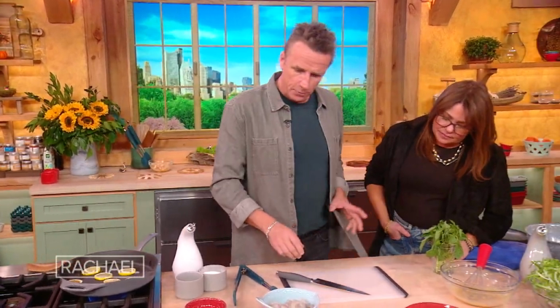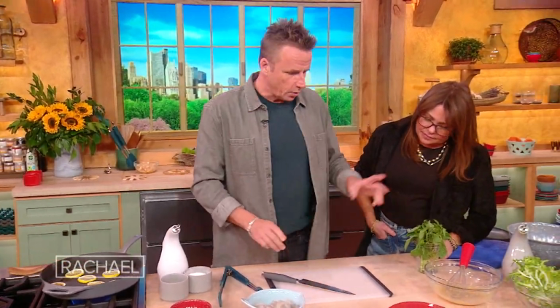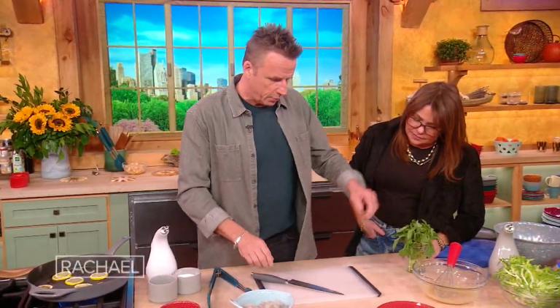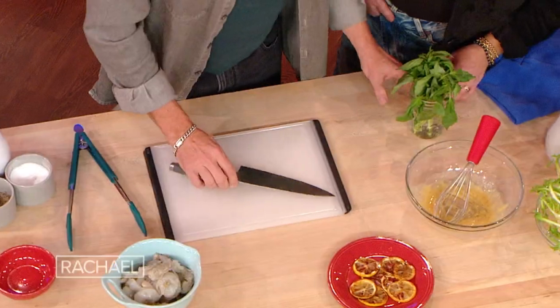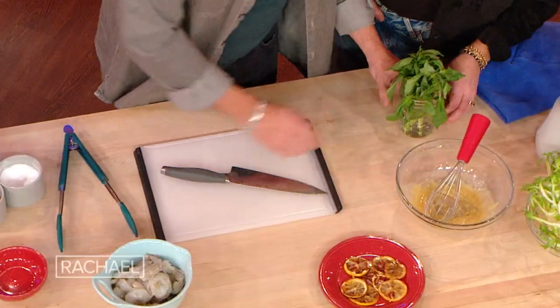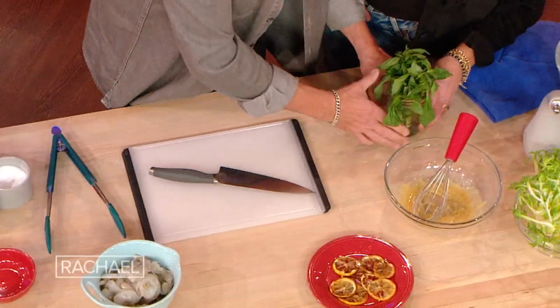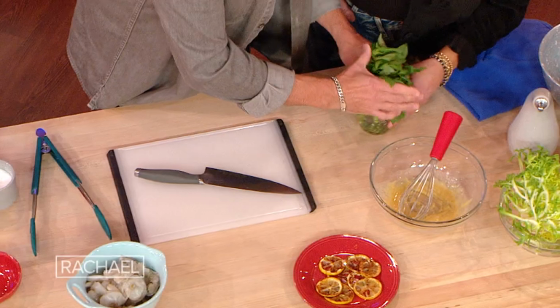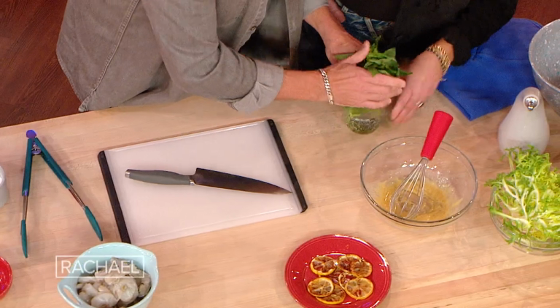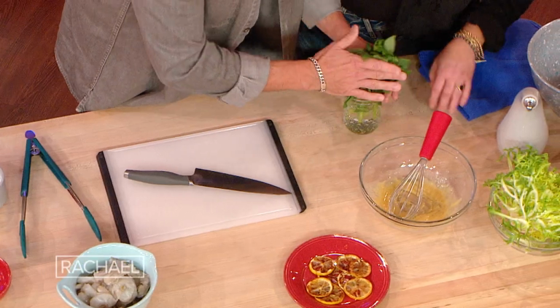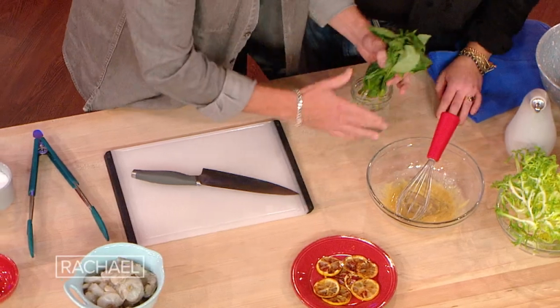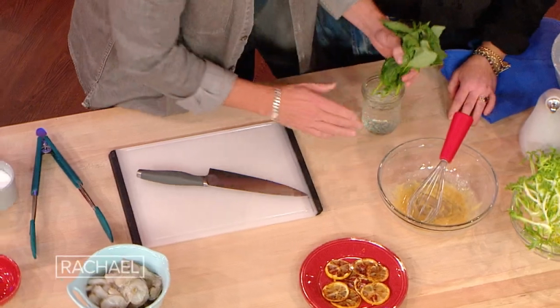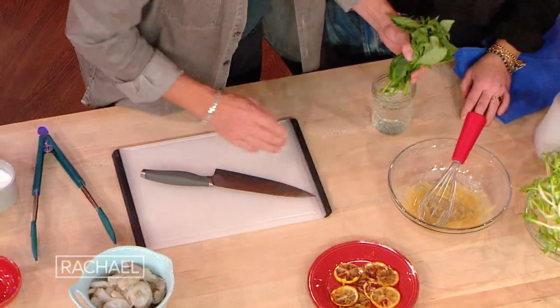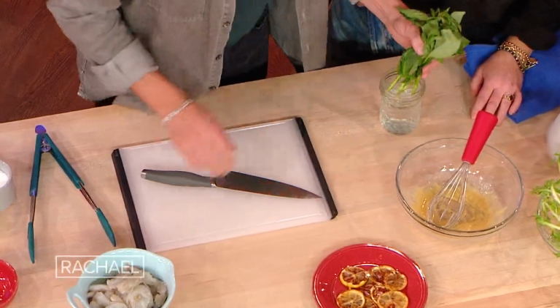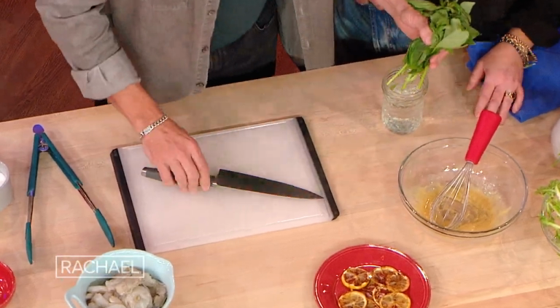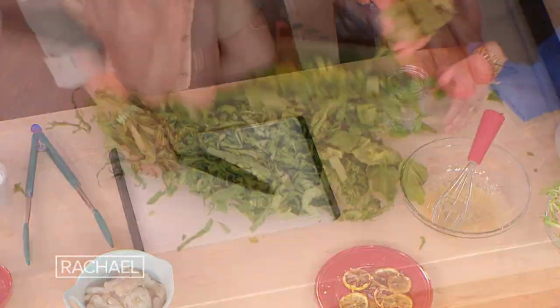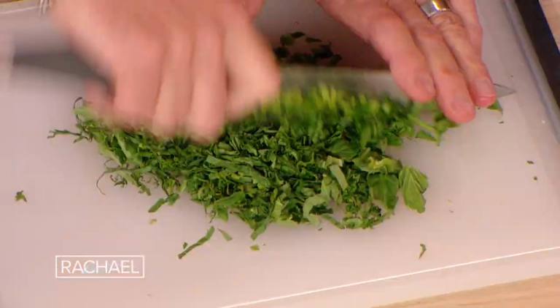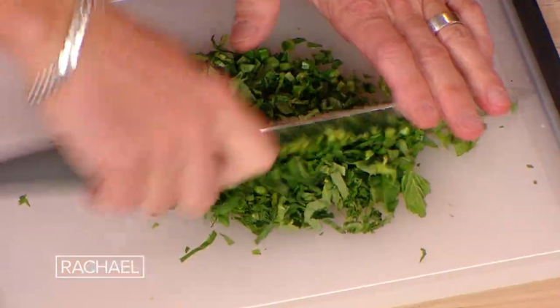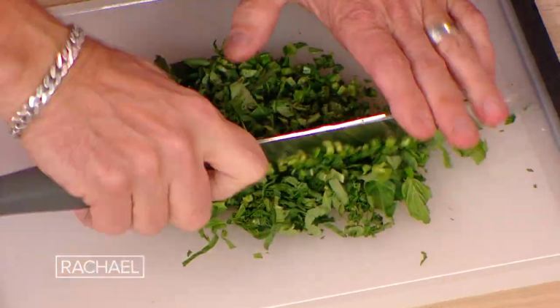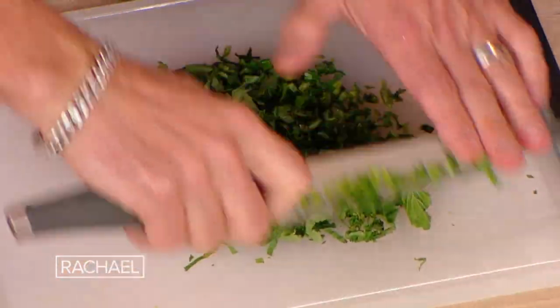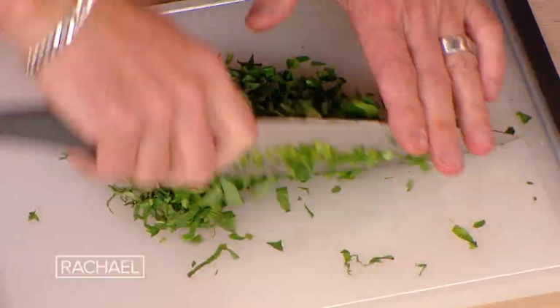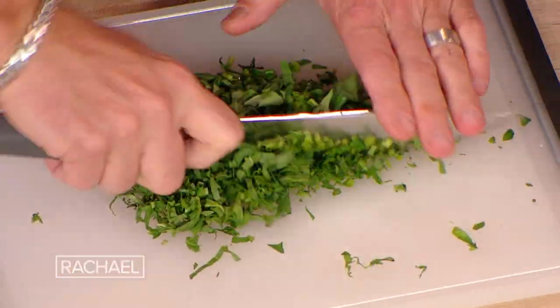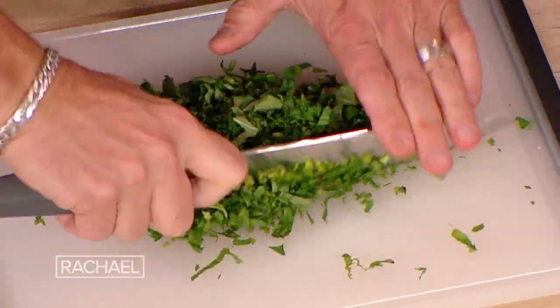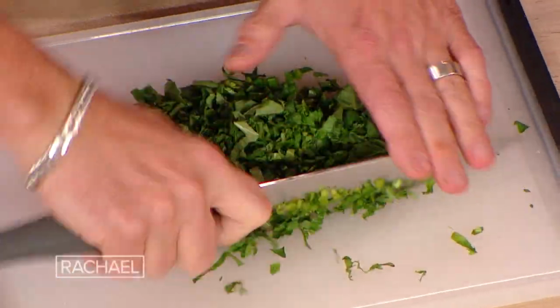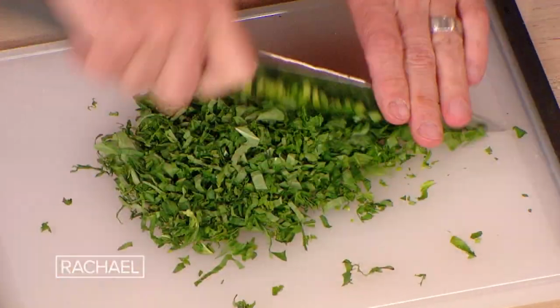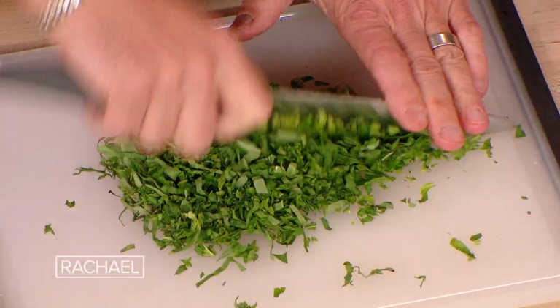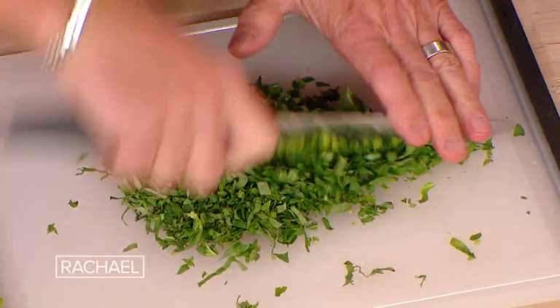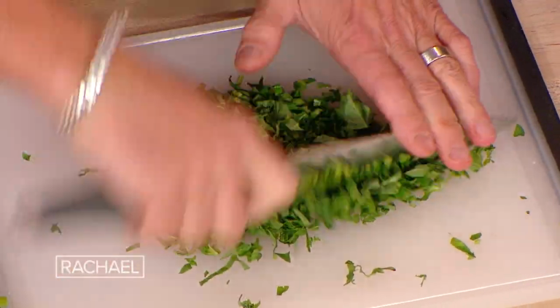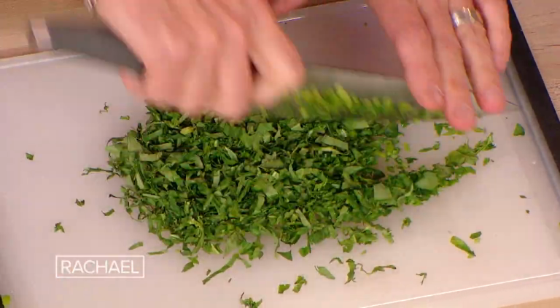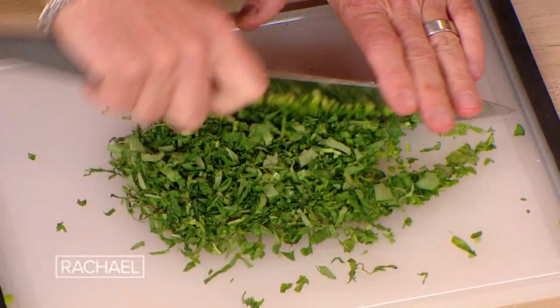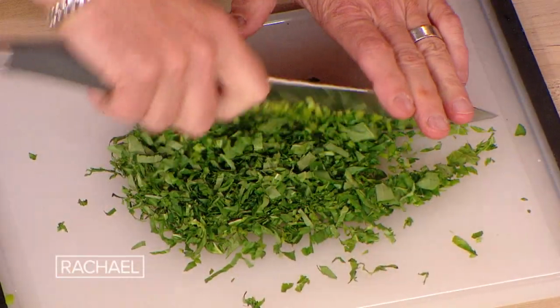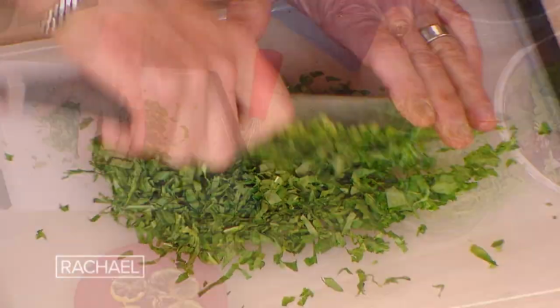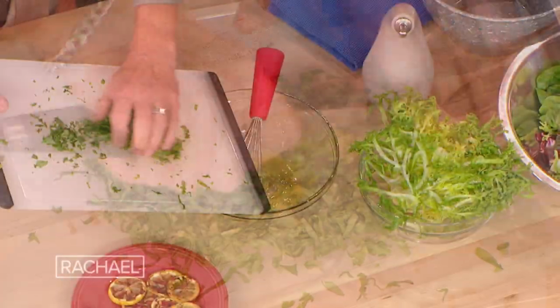So let's move into the vinaigrette. We're gonna chop up this basil — it's all got flavor. Just chop this really, really fine.